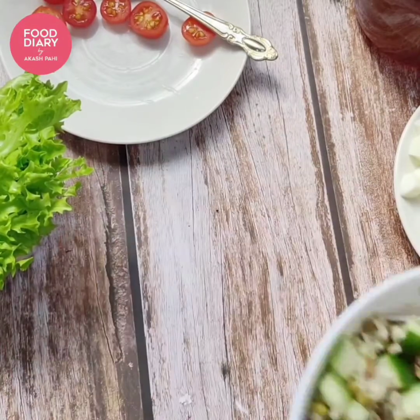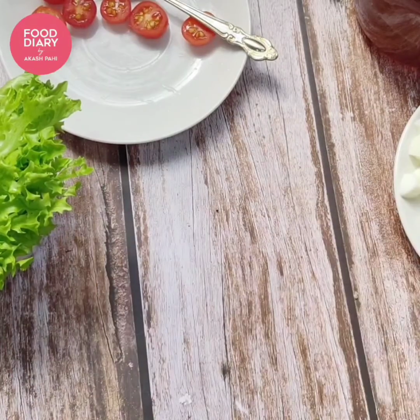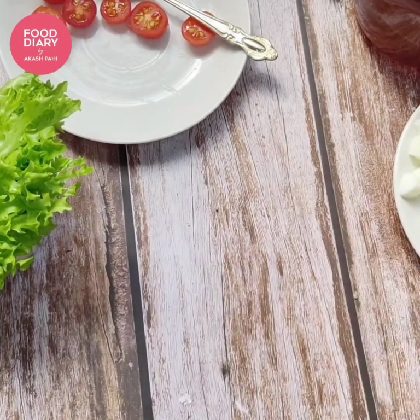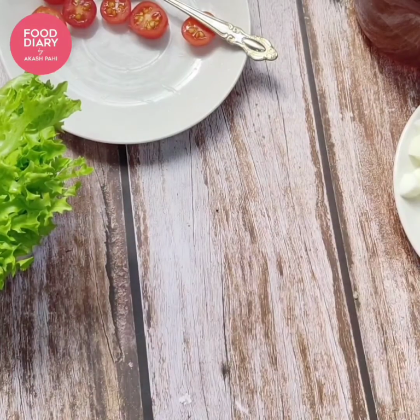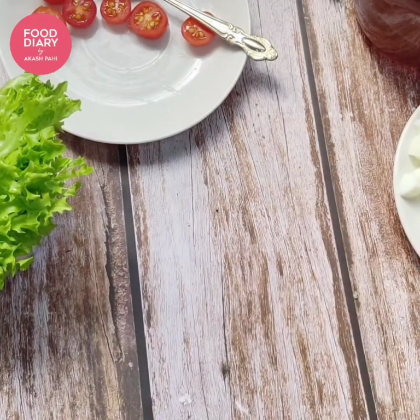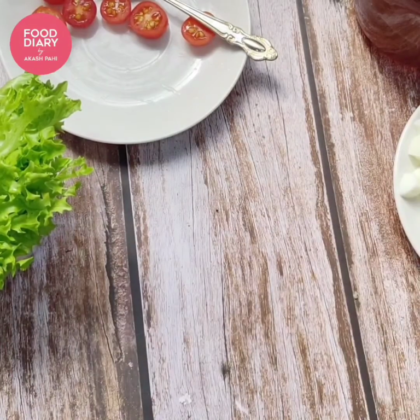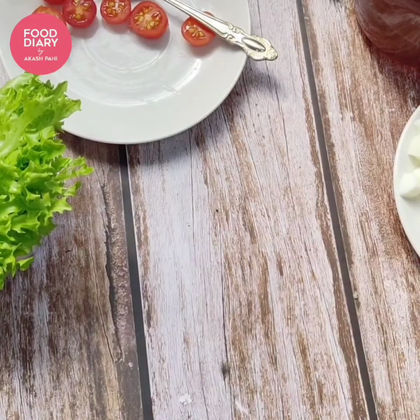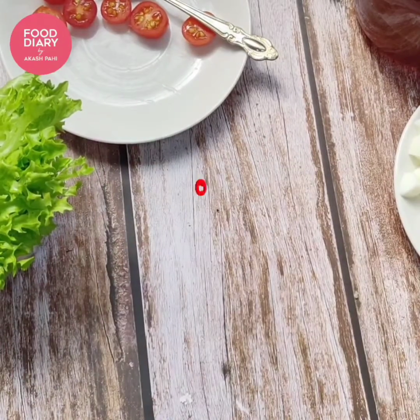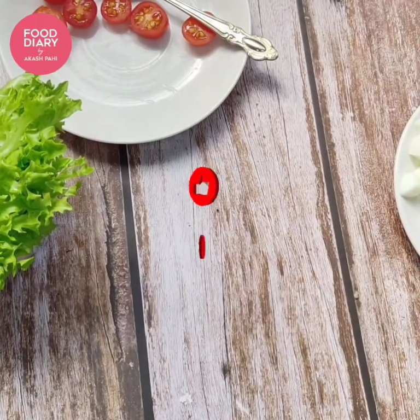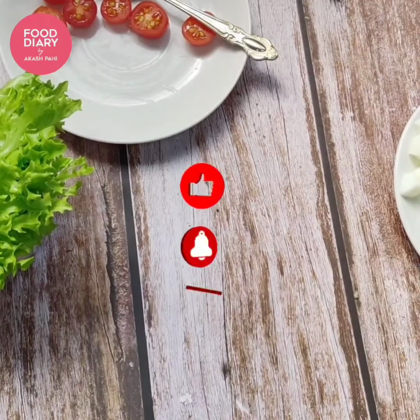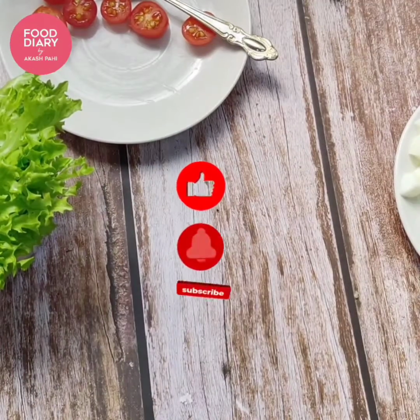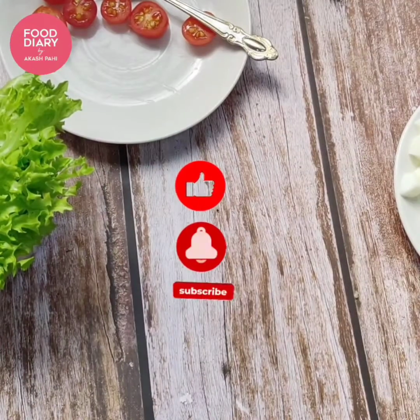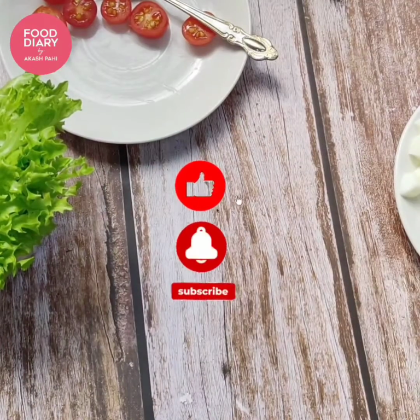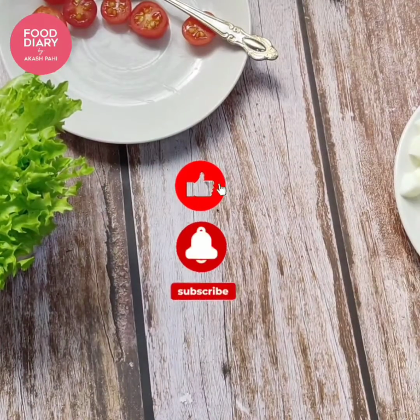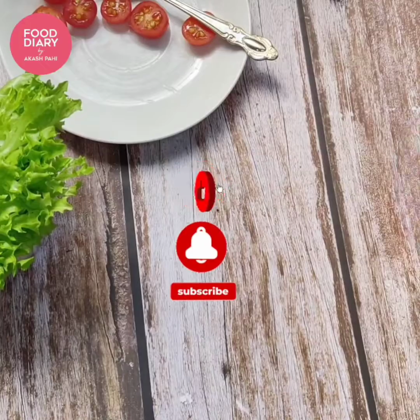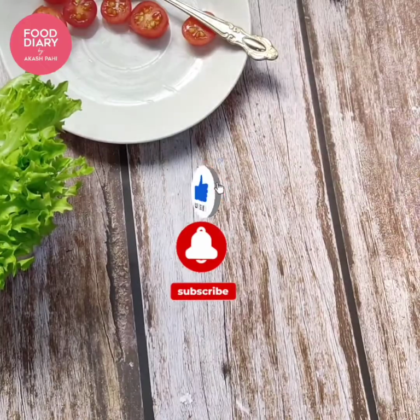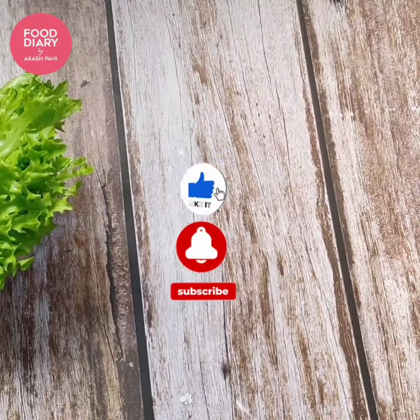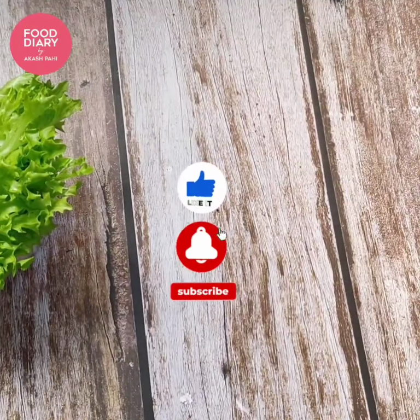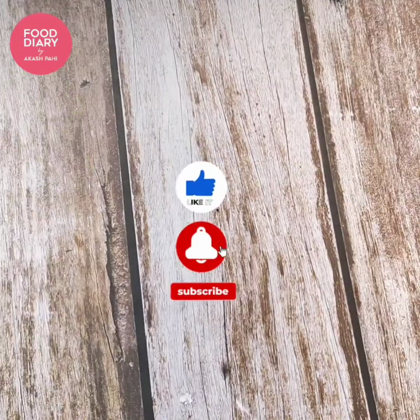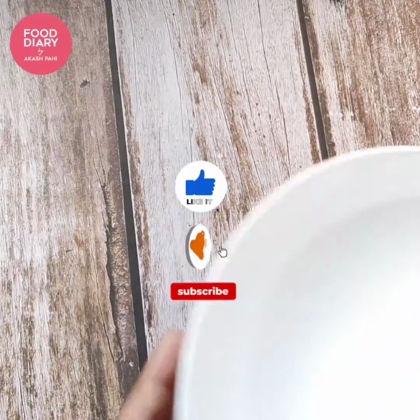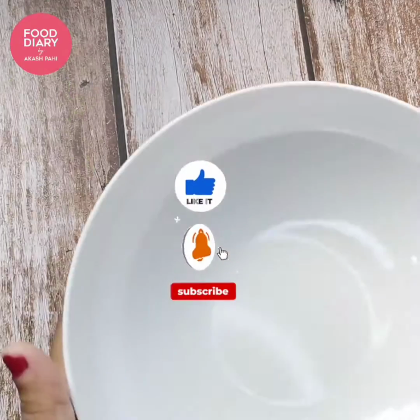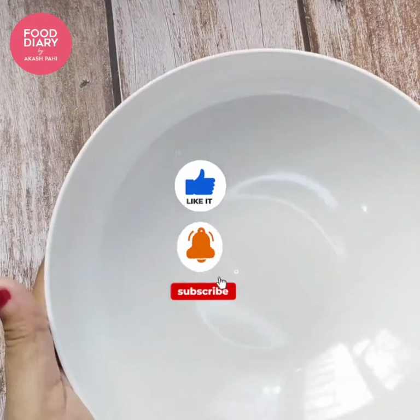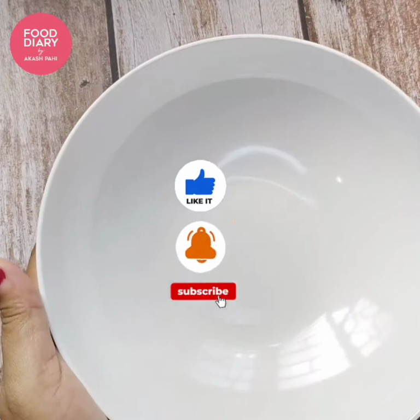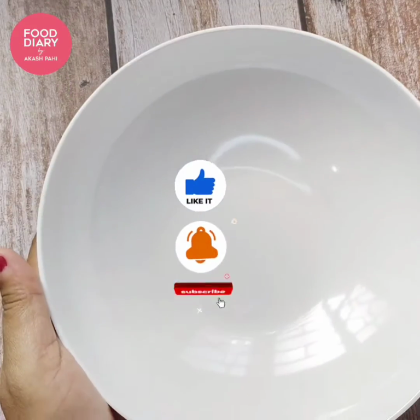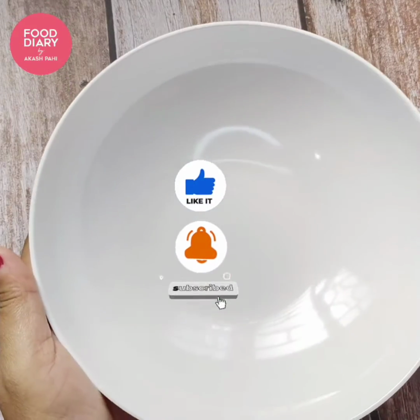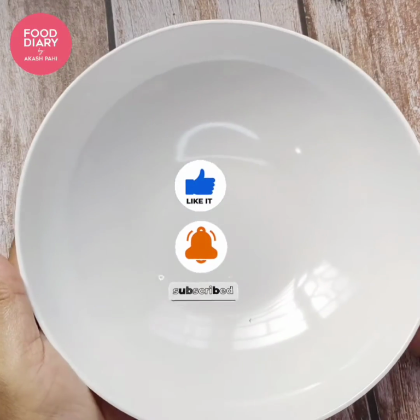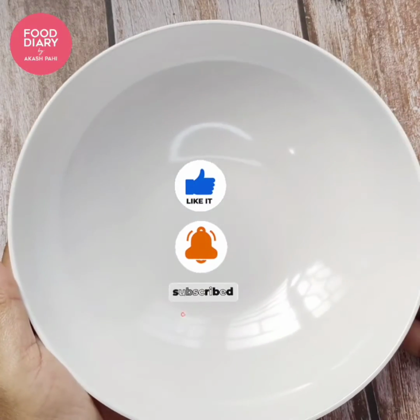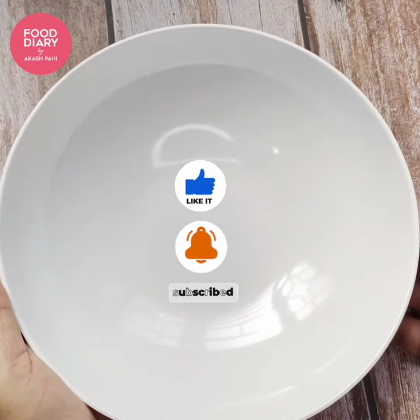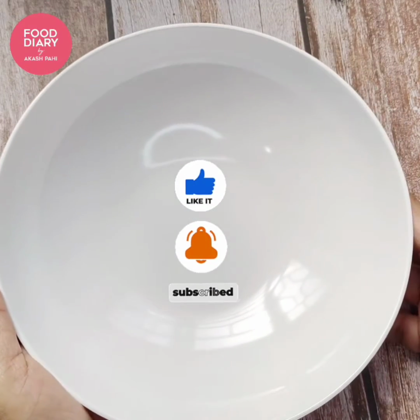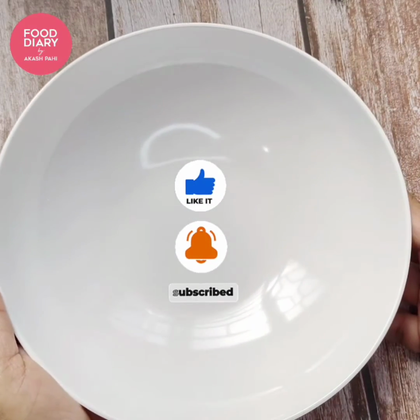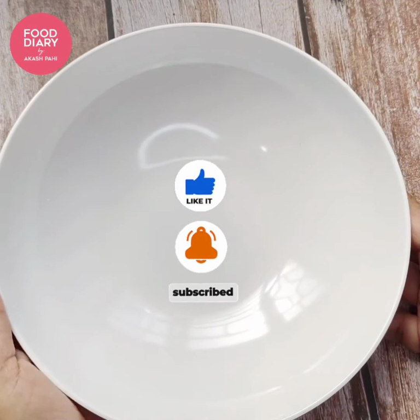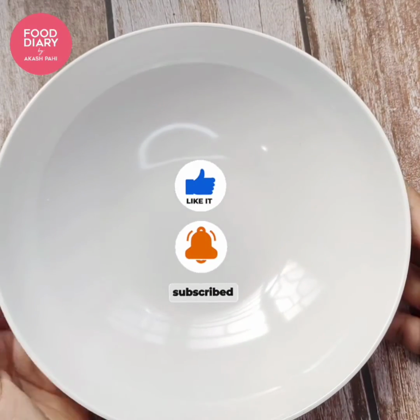I'm going to get my big bowl to serve the salad. If you haven't already, go ahead and subscribe to my channel and hit the bell icon.